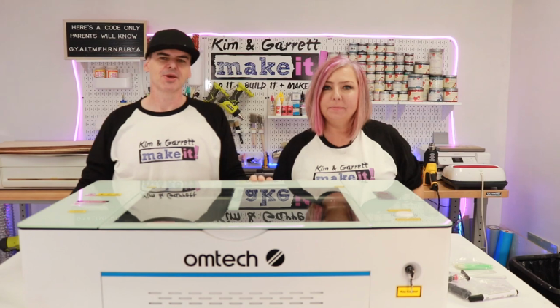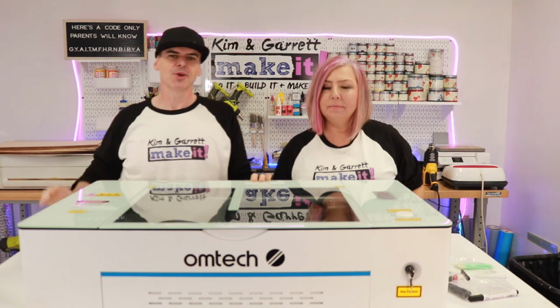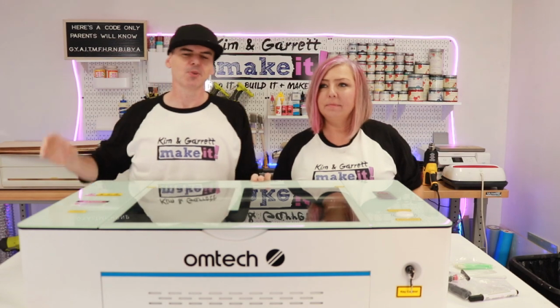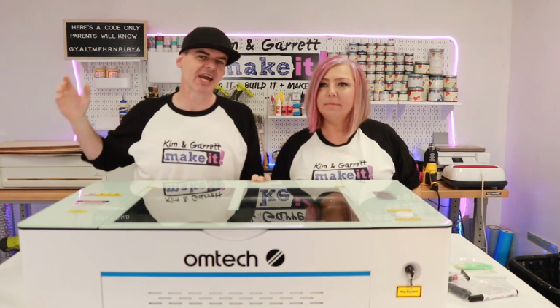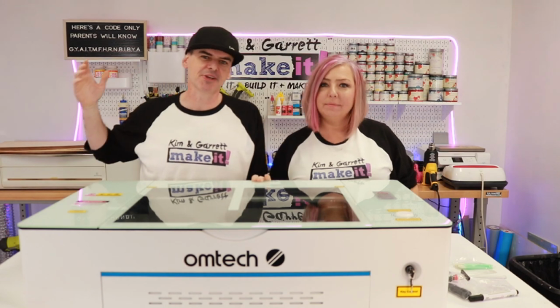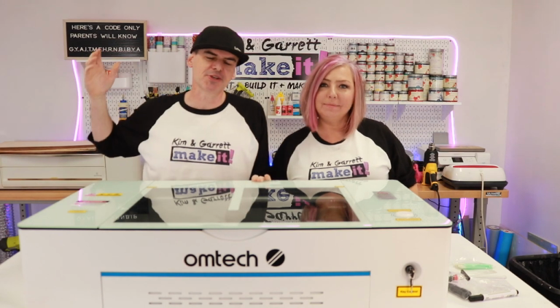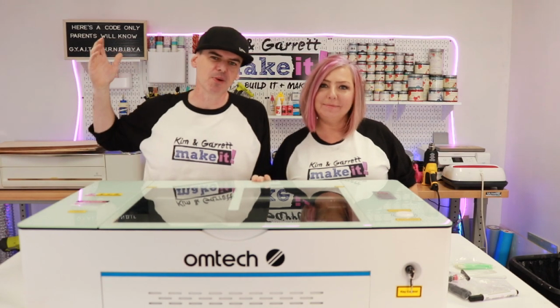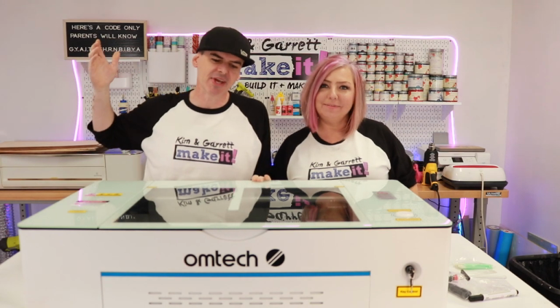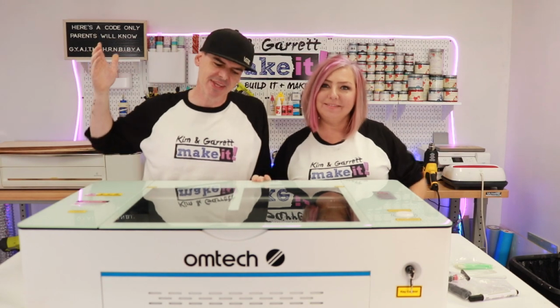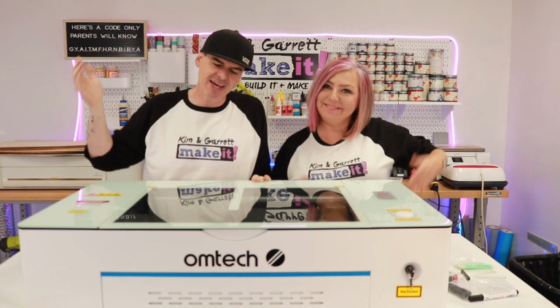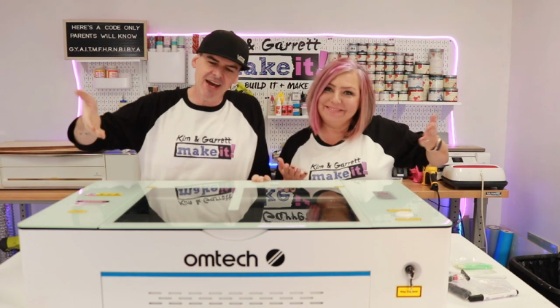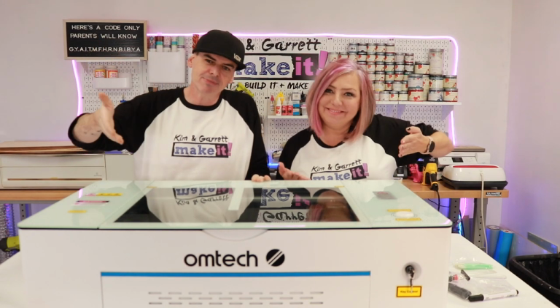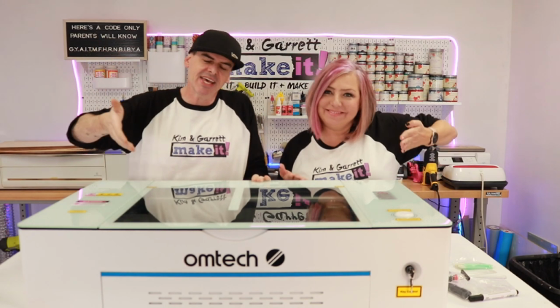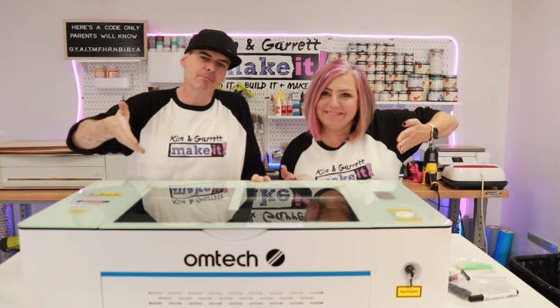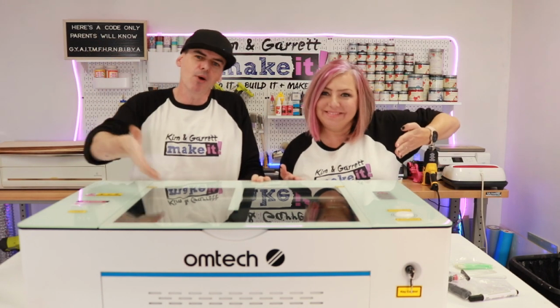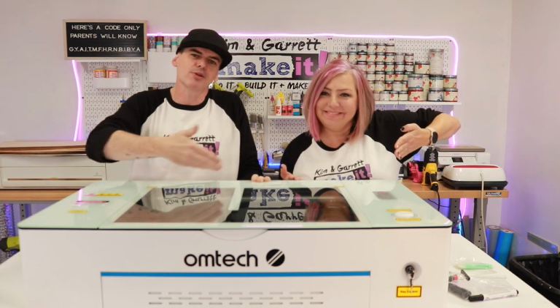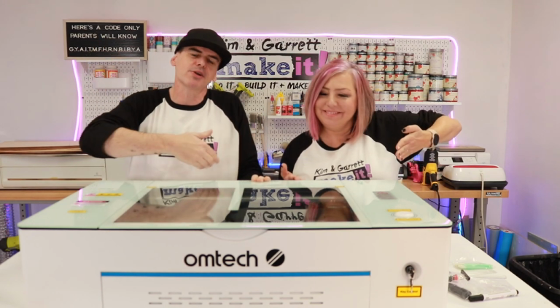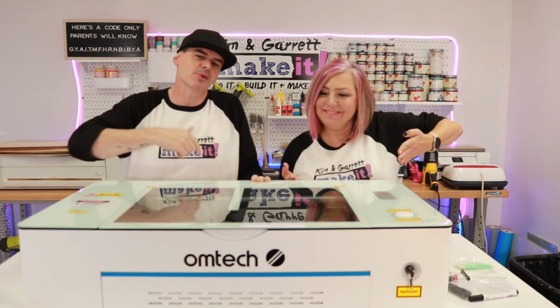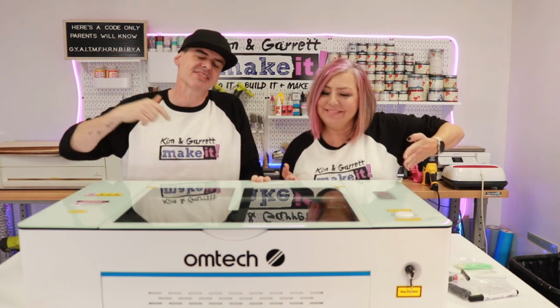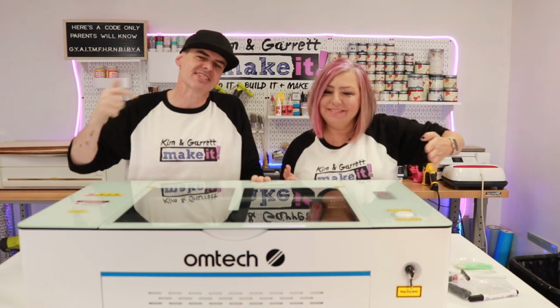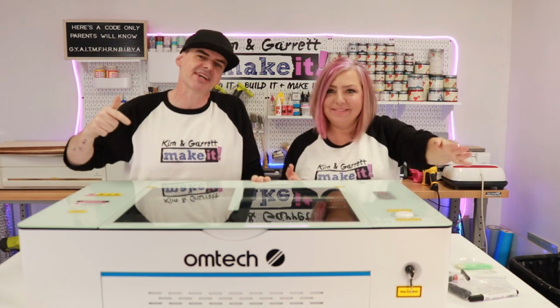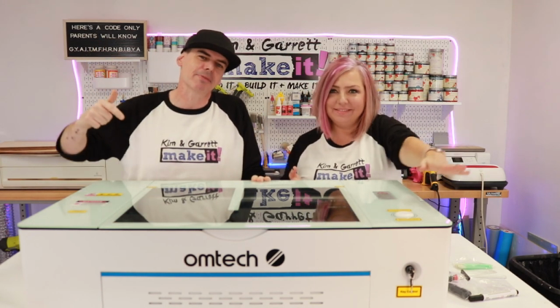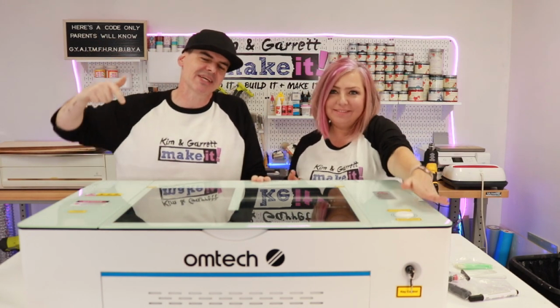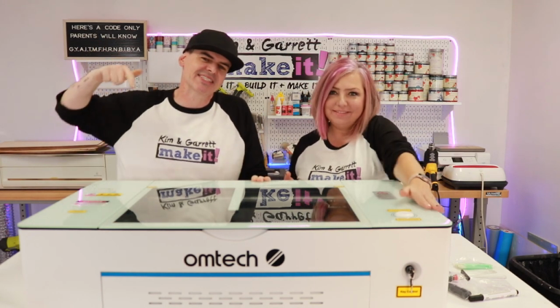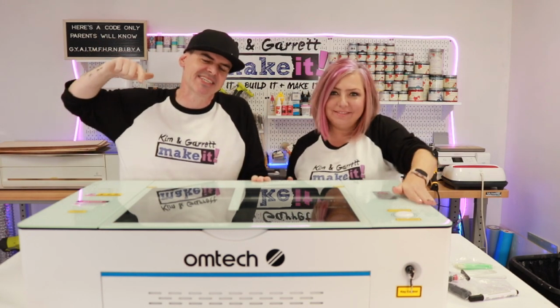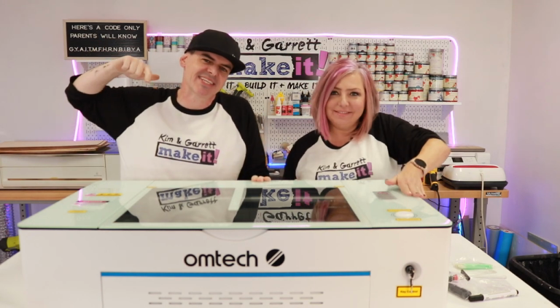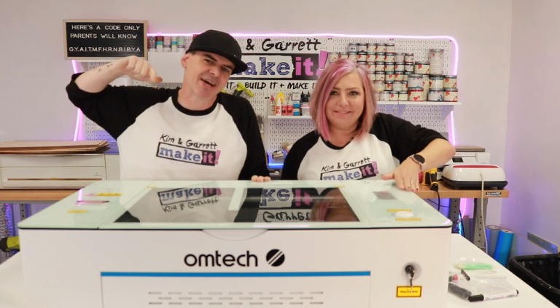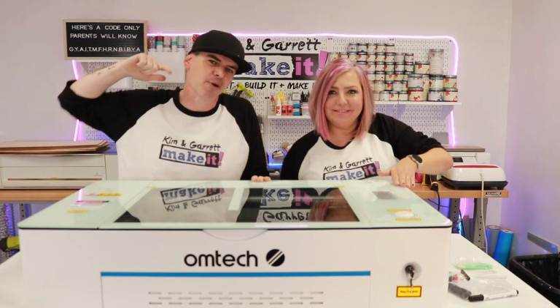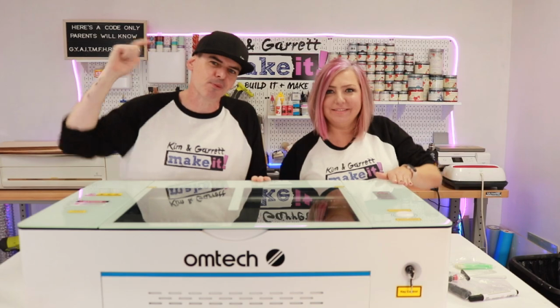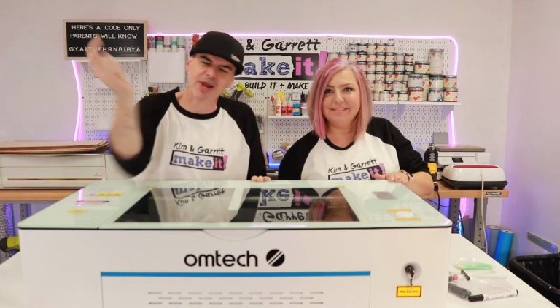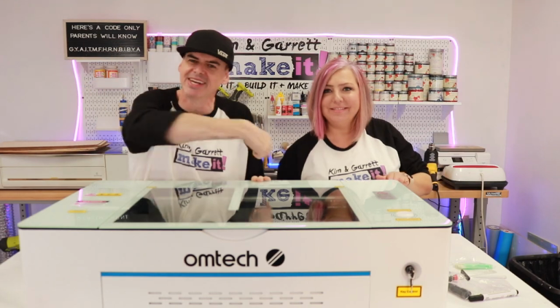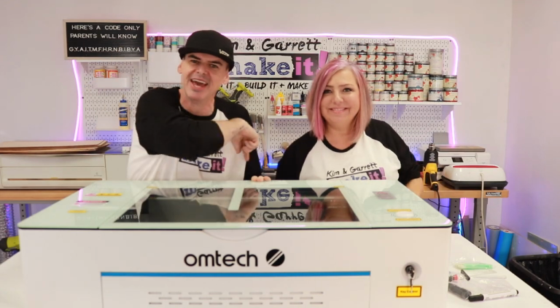We got a new toy — the Omtek Polar. We're going to set it up and test it out right now.